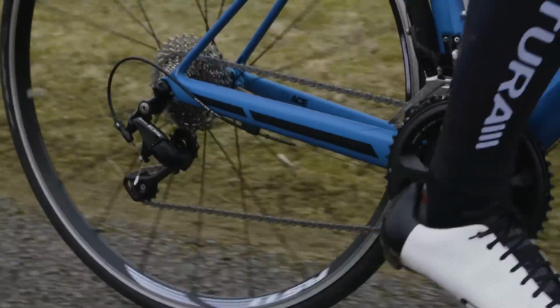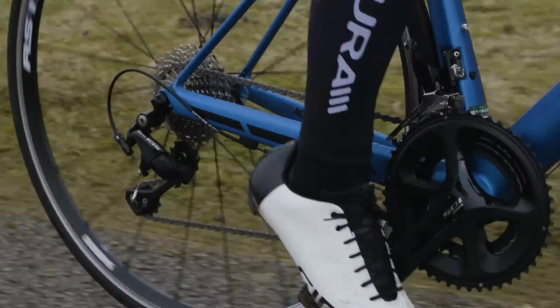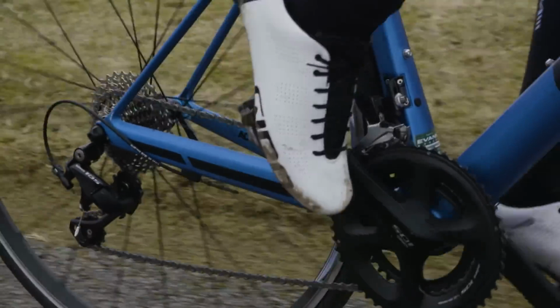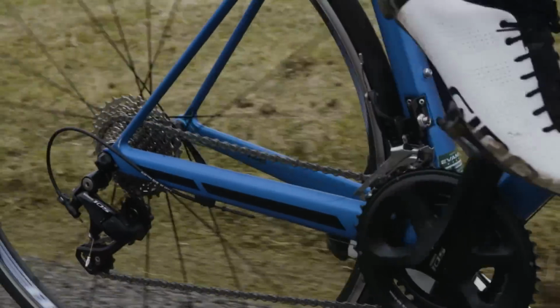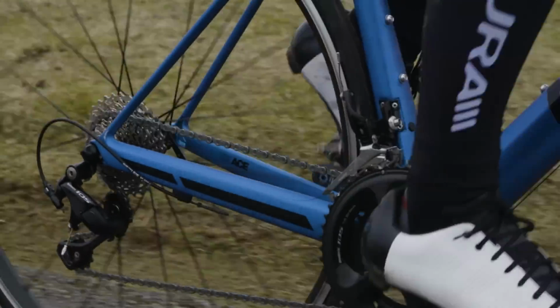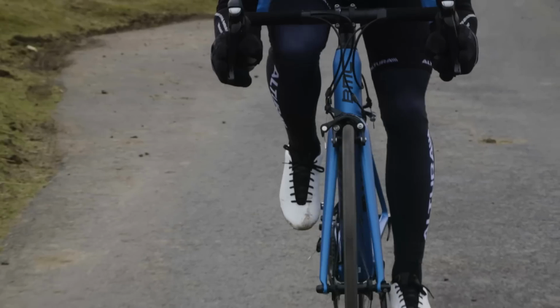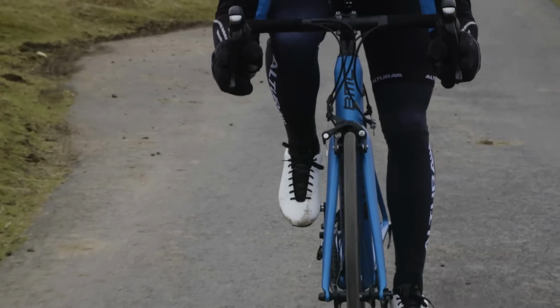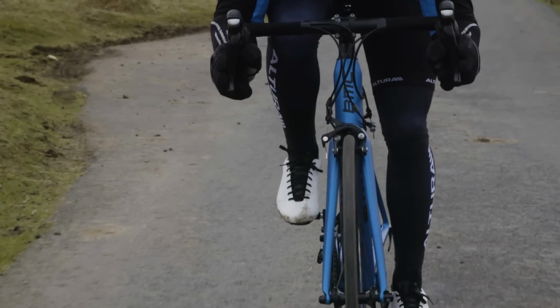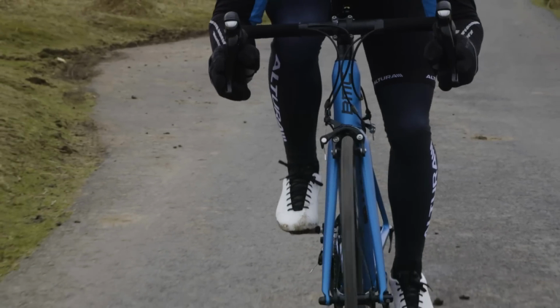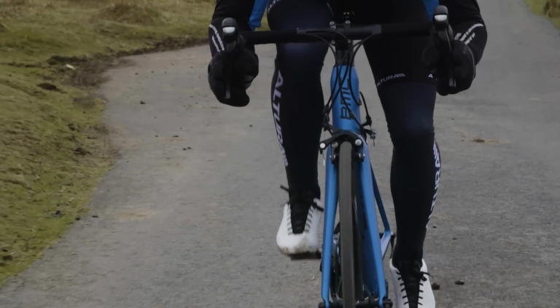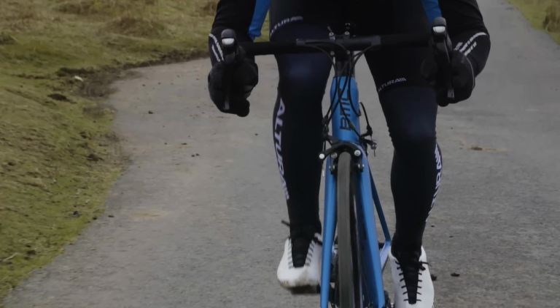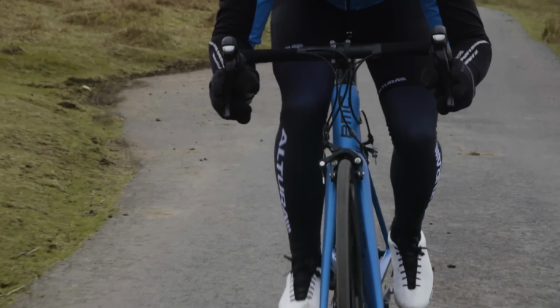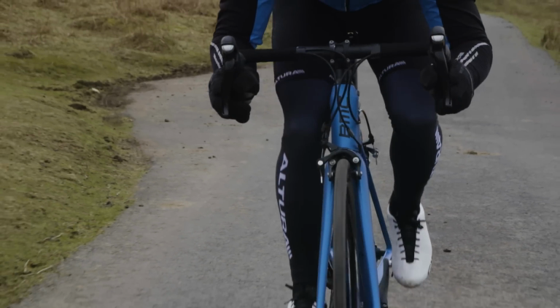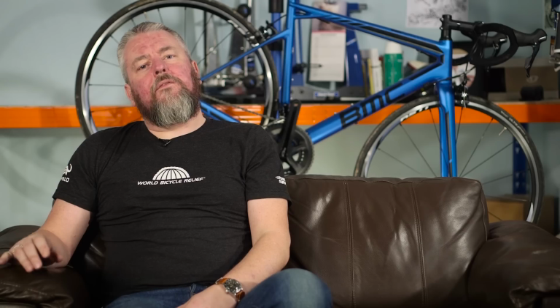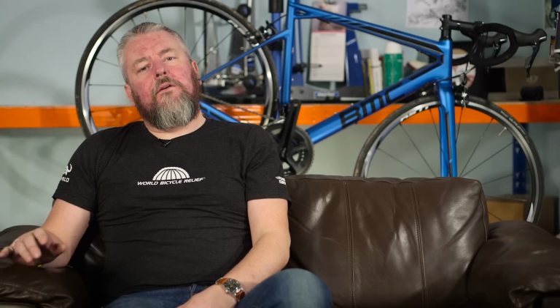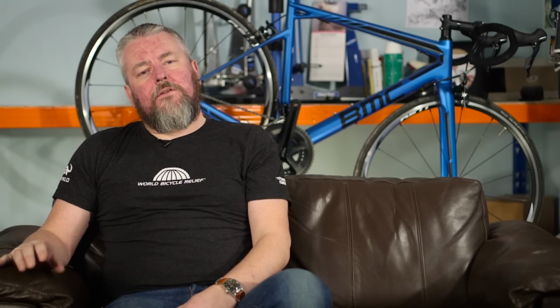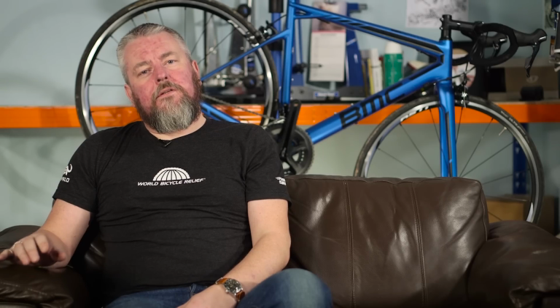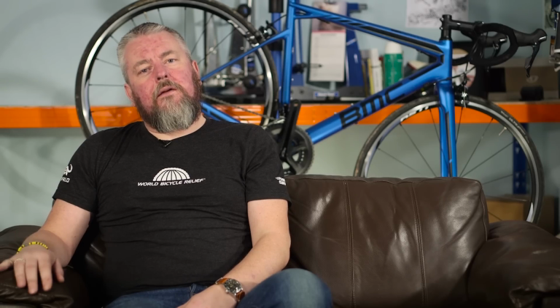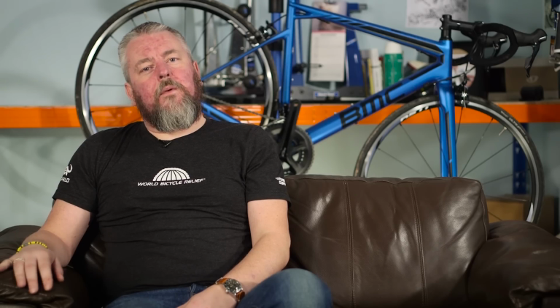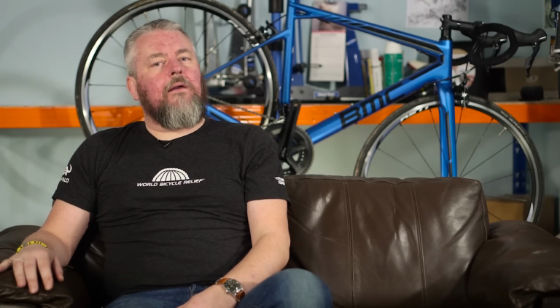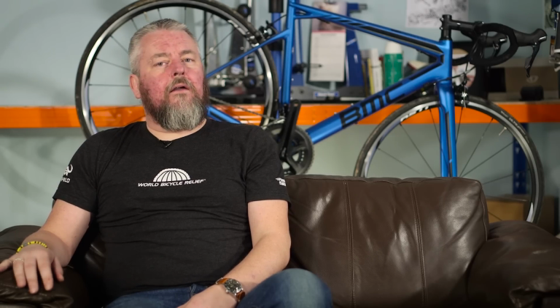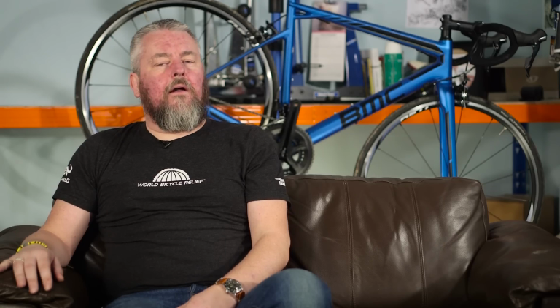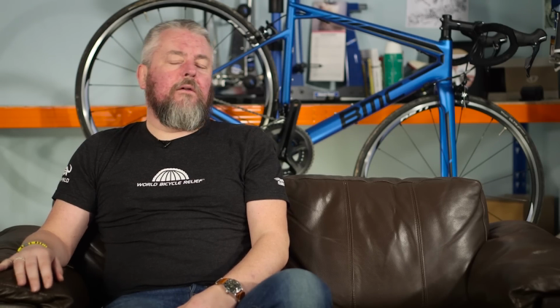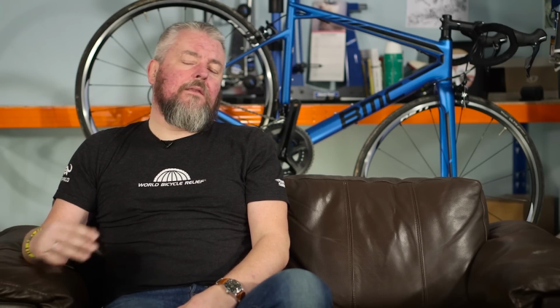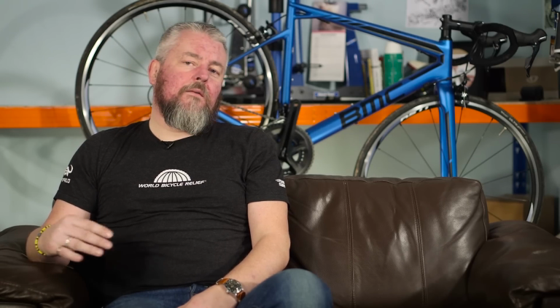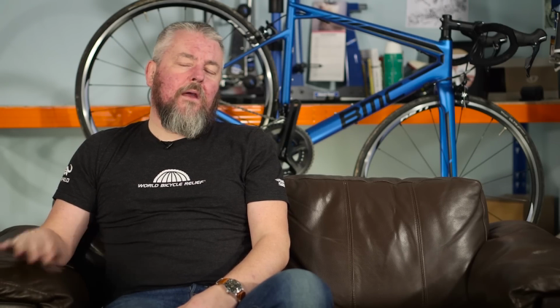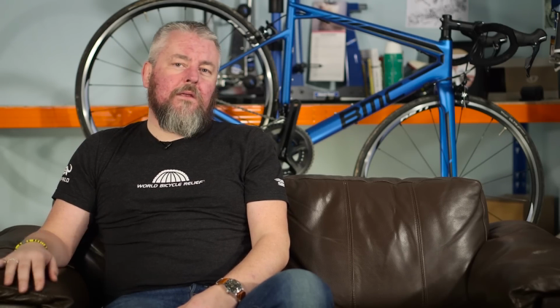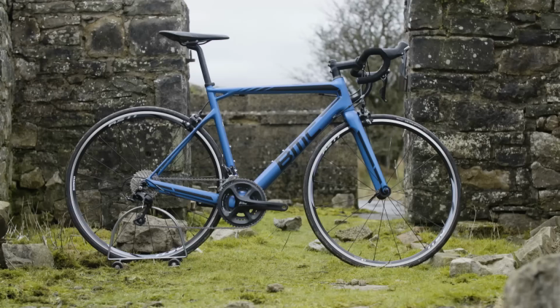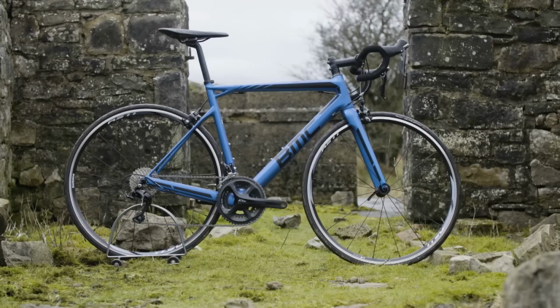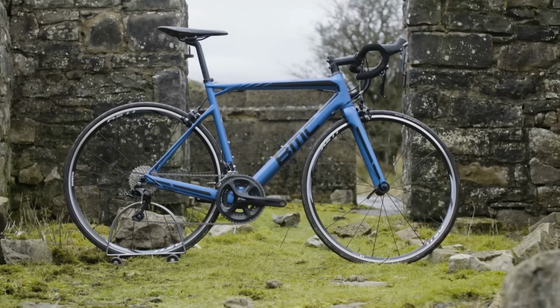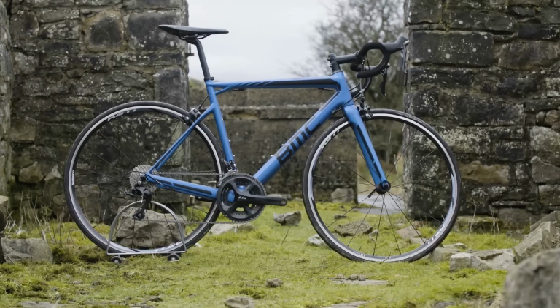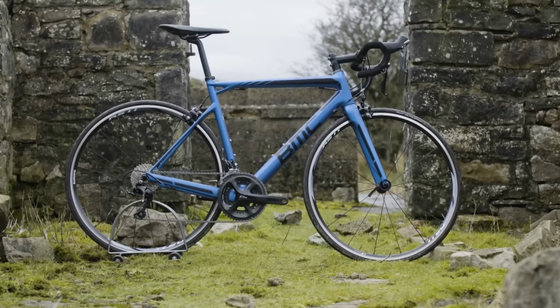For Bike of the Year 2016's £1,500 to £2,000 category, our winner is this BMC SLR-02.